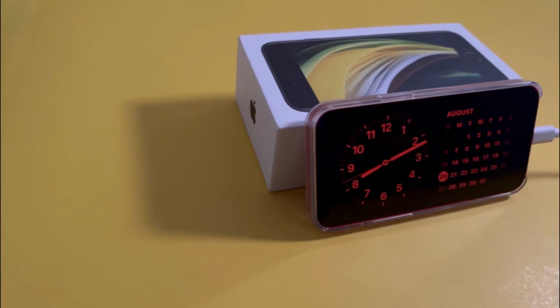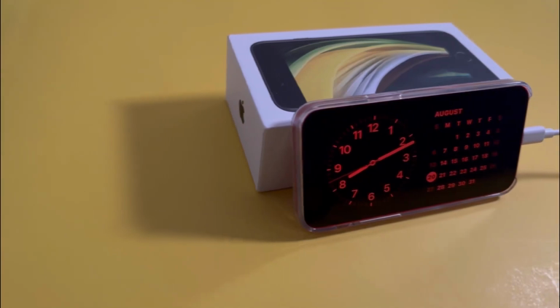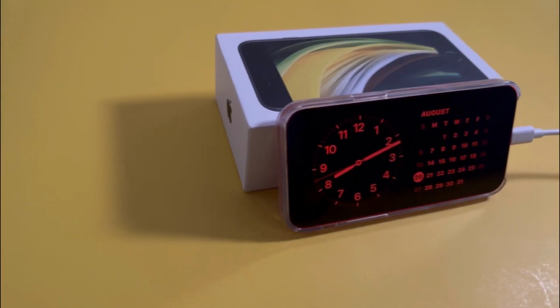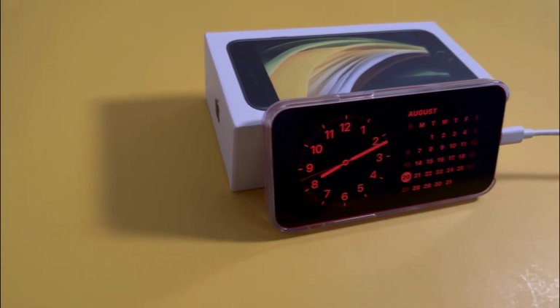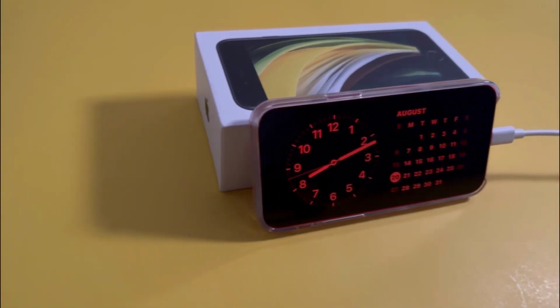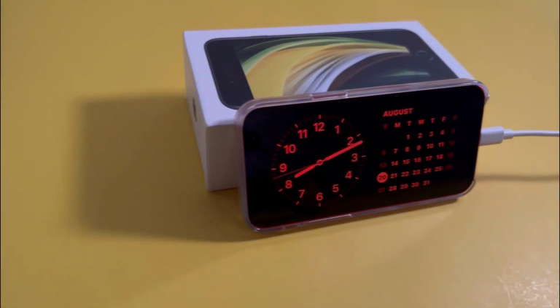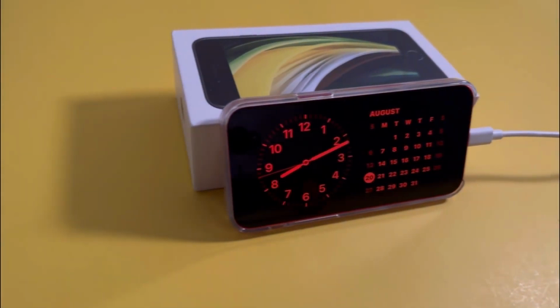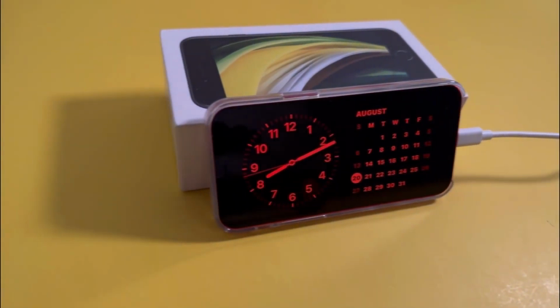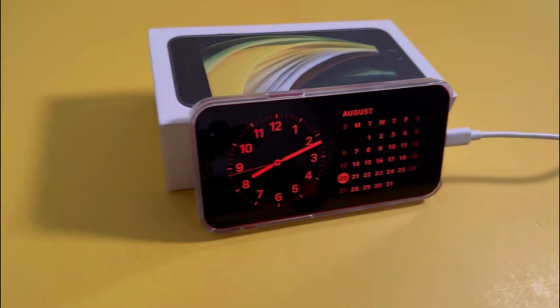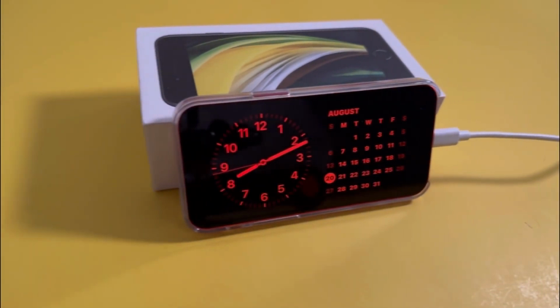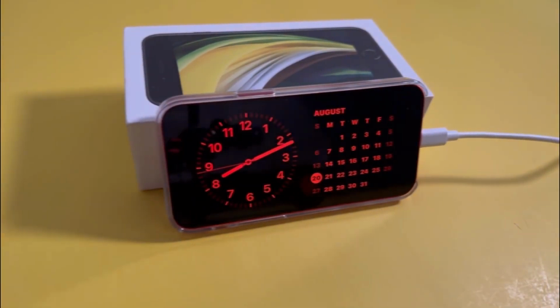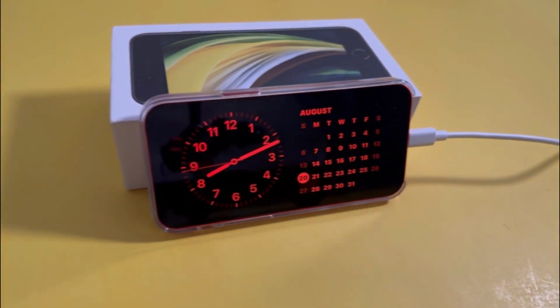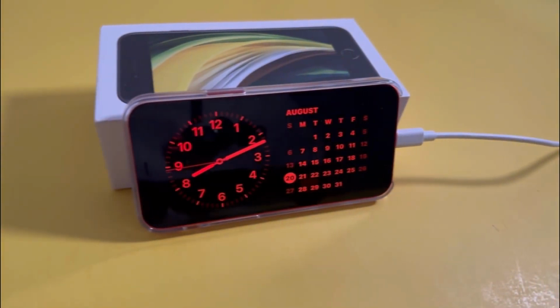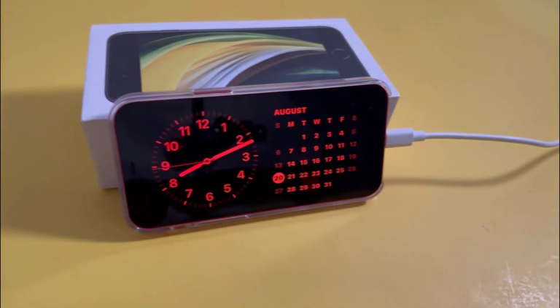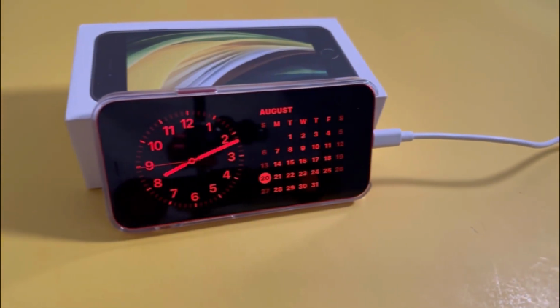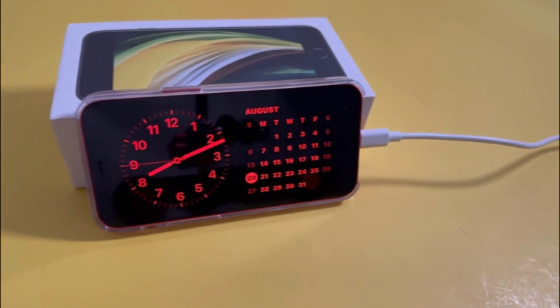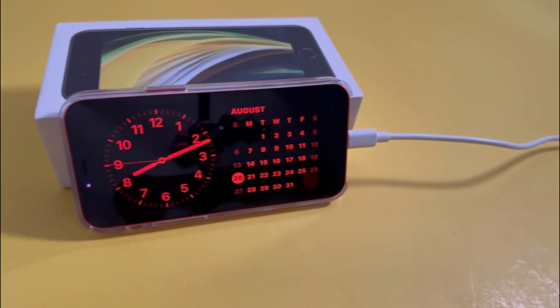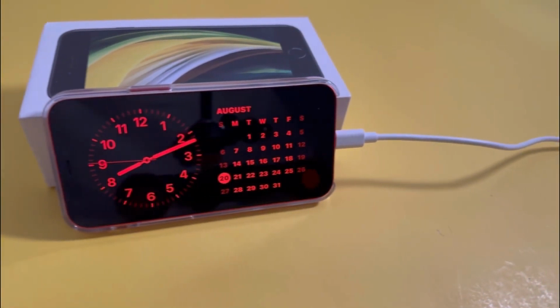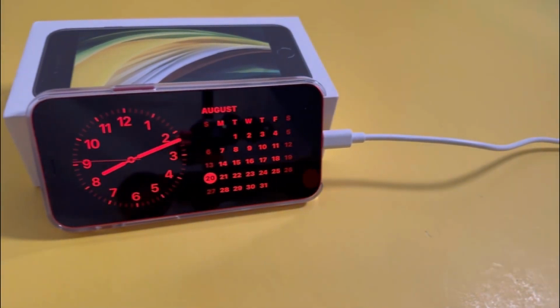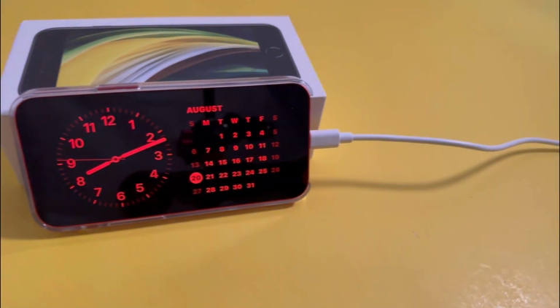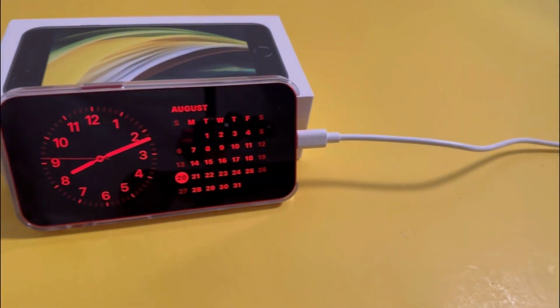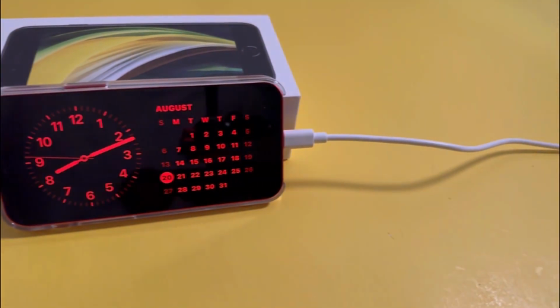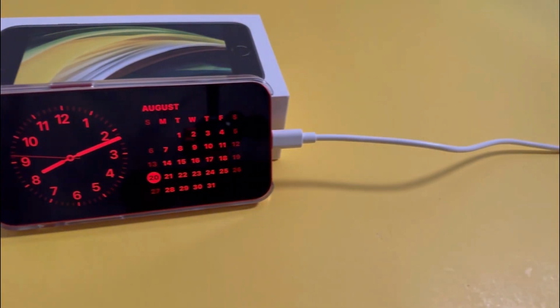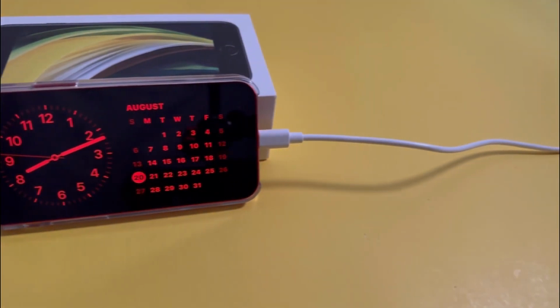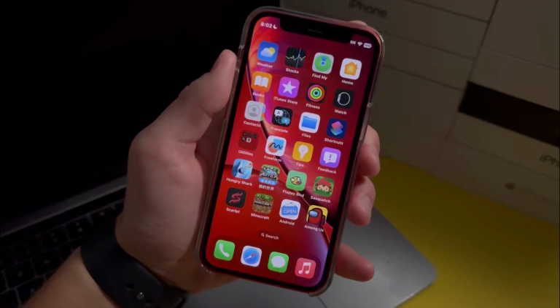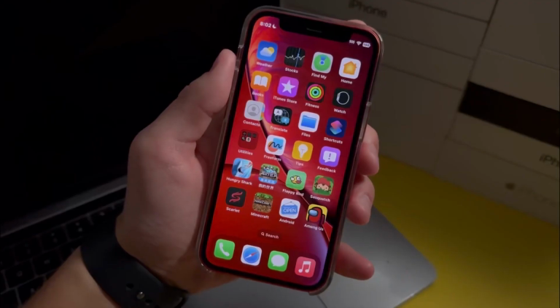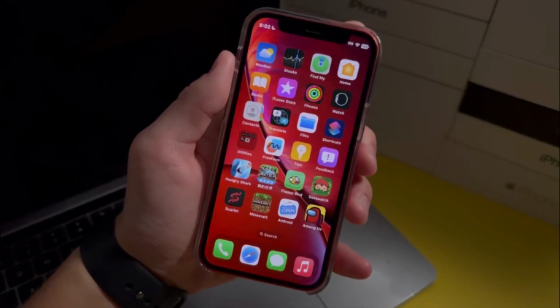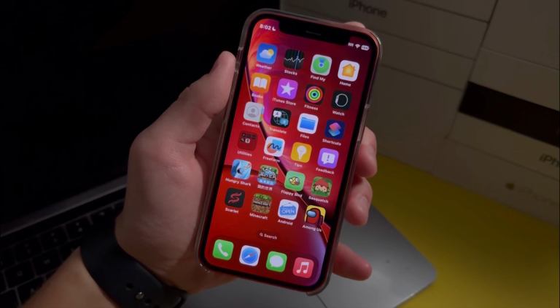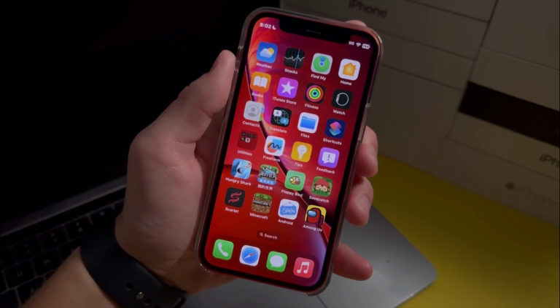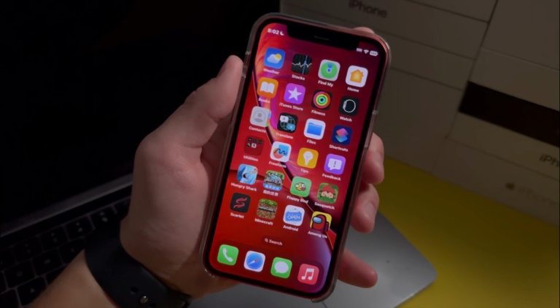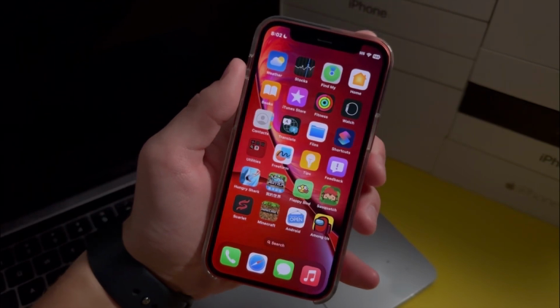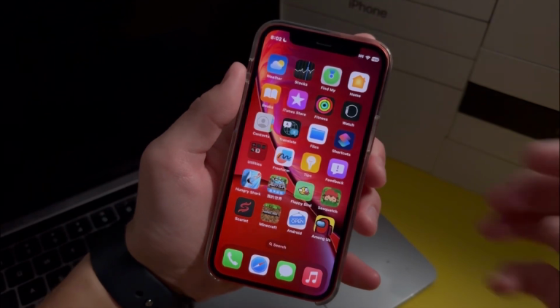The night clock feature came to iOS 17, so in this video I wanted to show you how you can enable it on your iPhone.